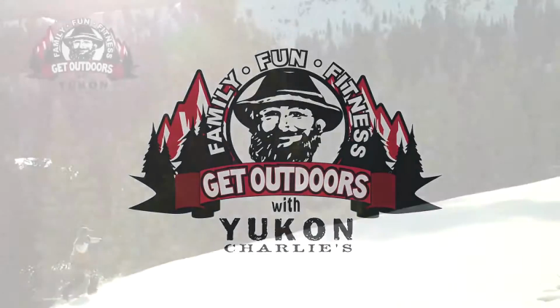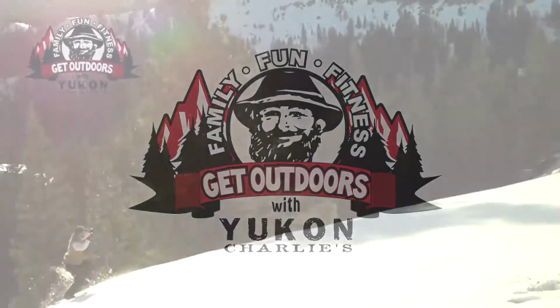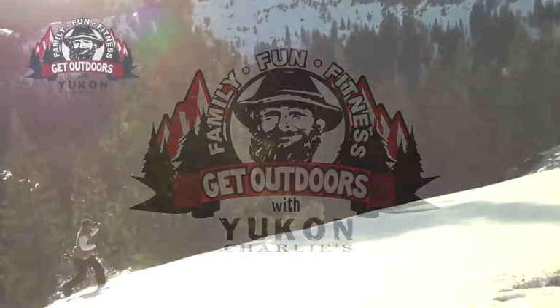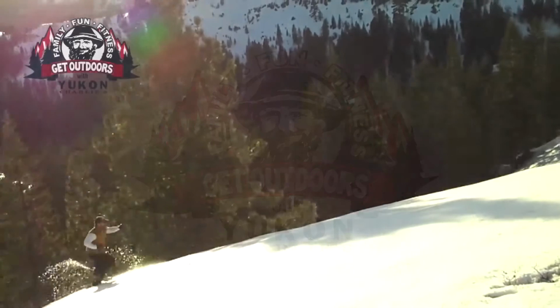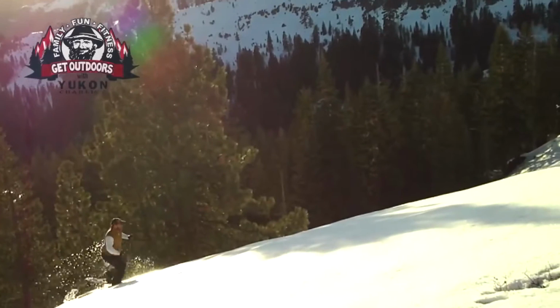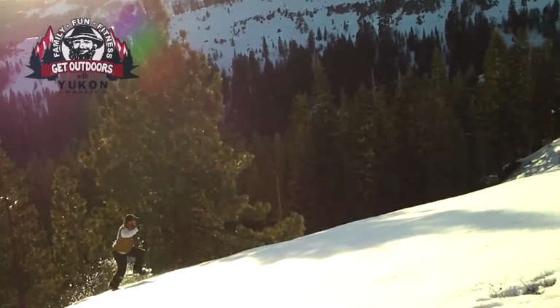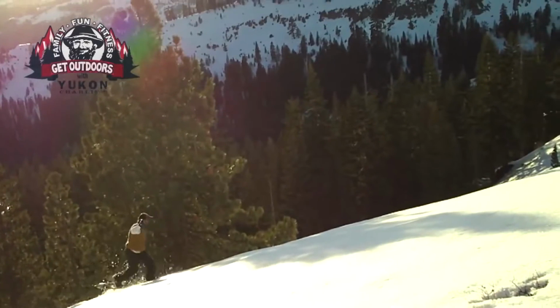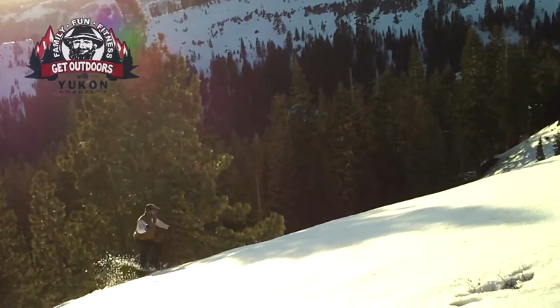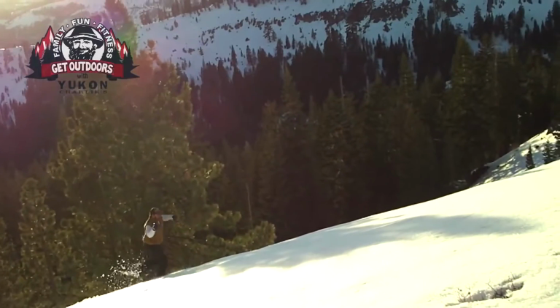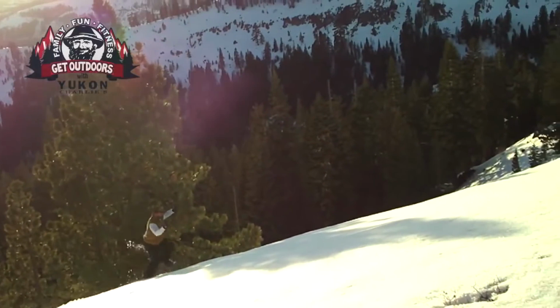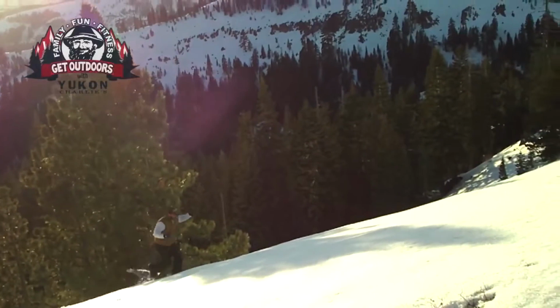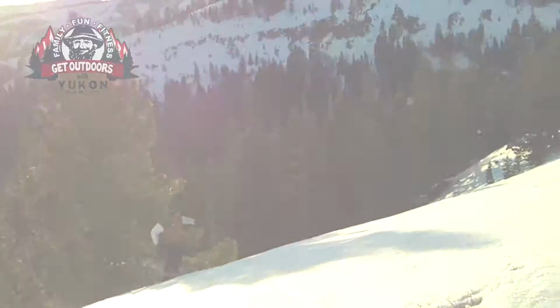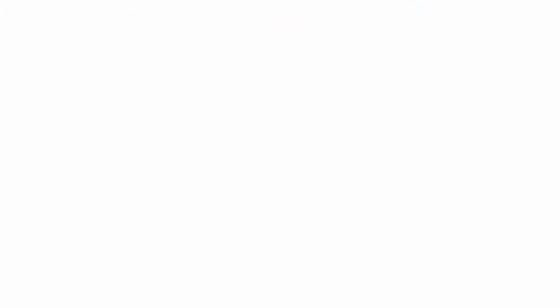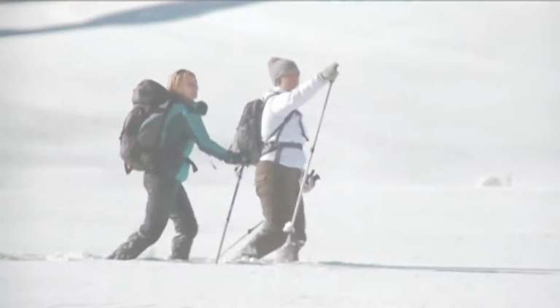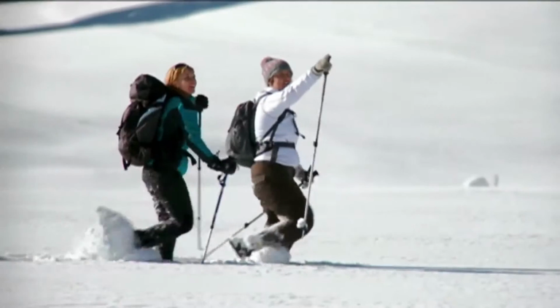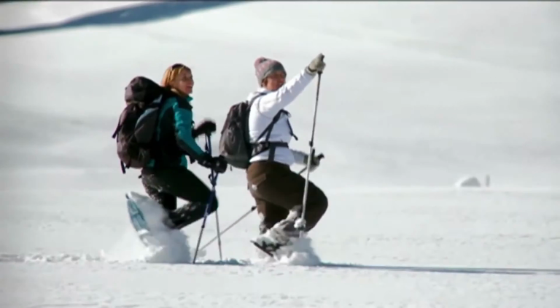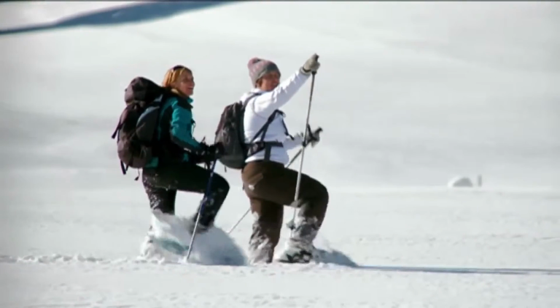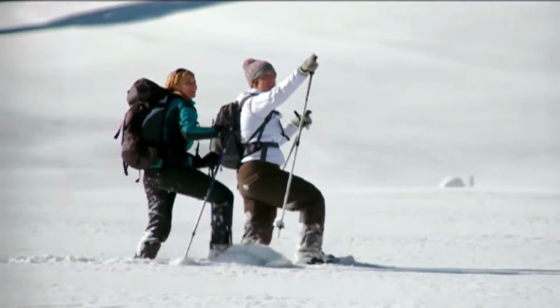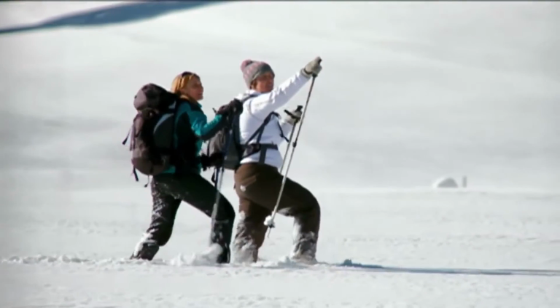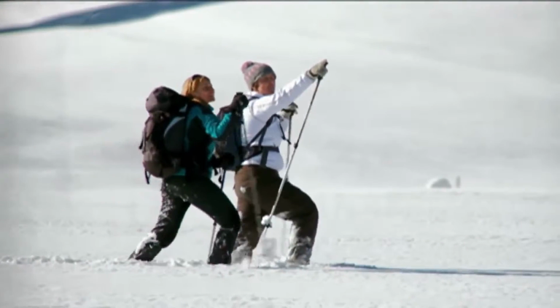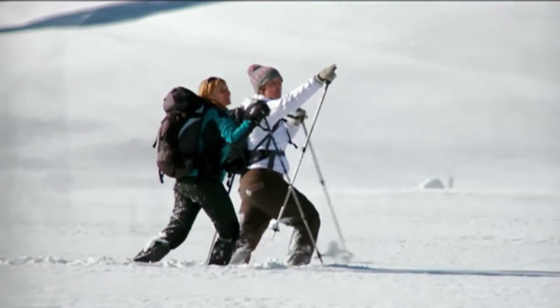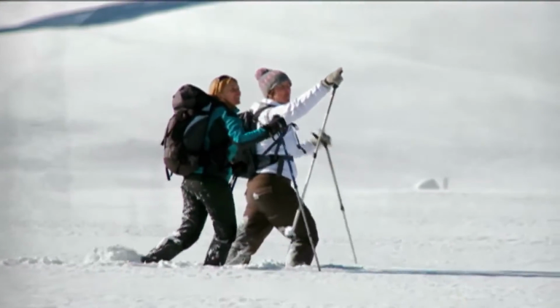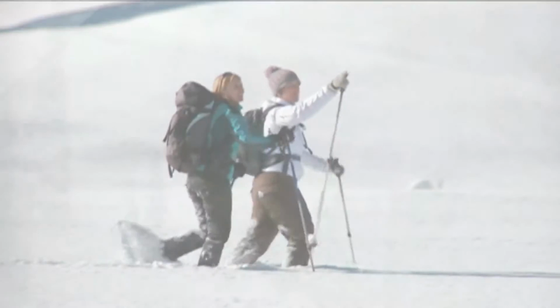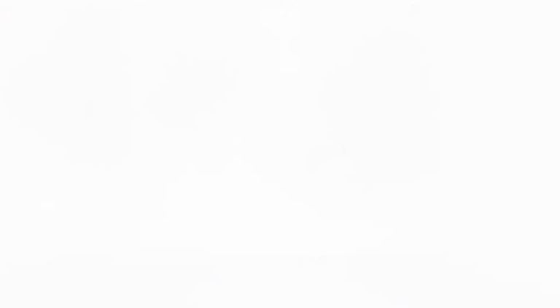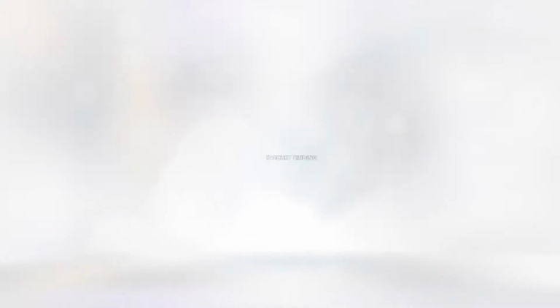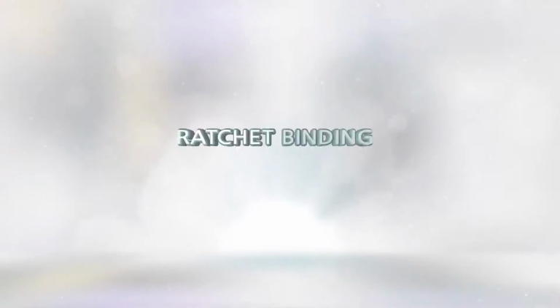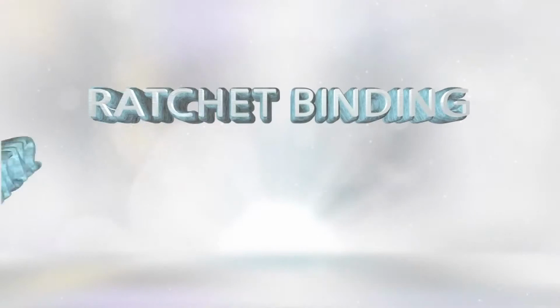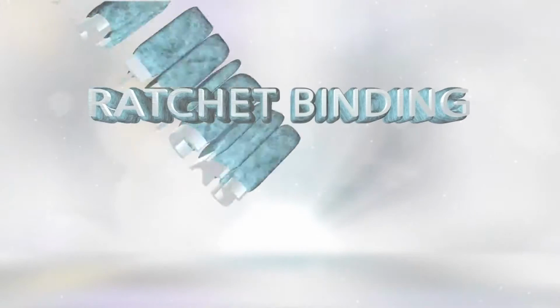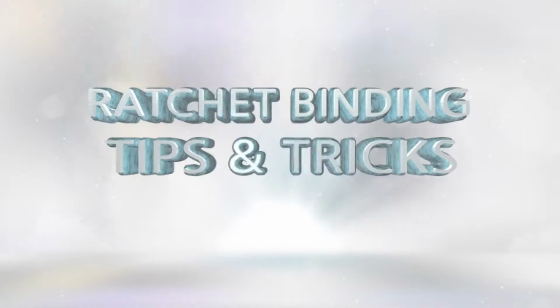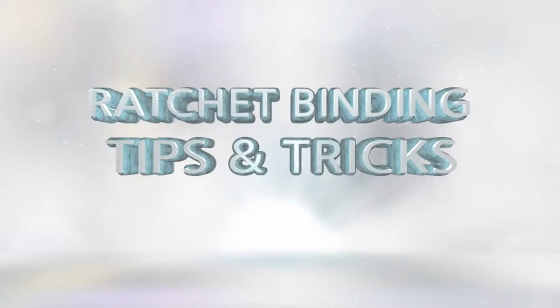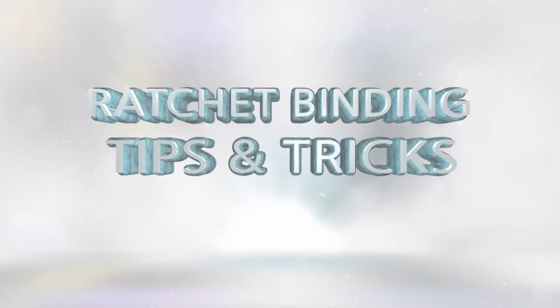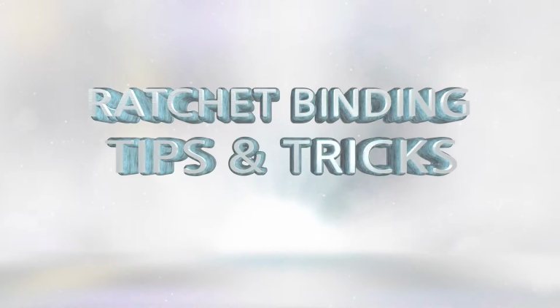Hey Snowshoers, it's Bill again from UConn. Charlie's here to show you what you need to know about our Quick Click 2 Ratcheting Binding System.